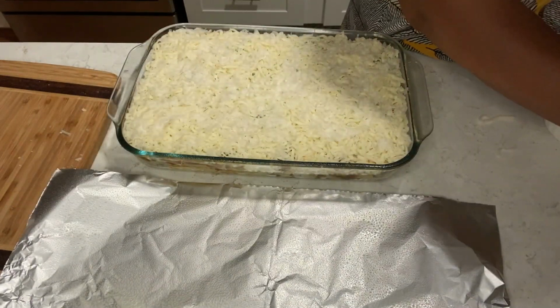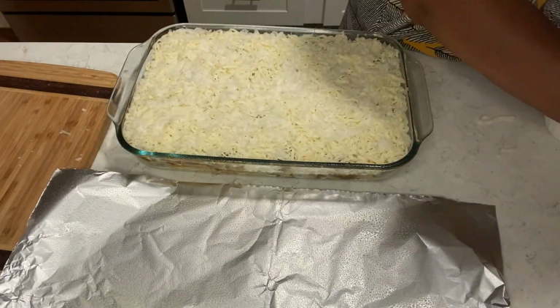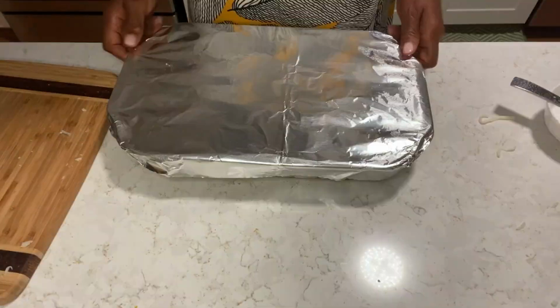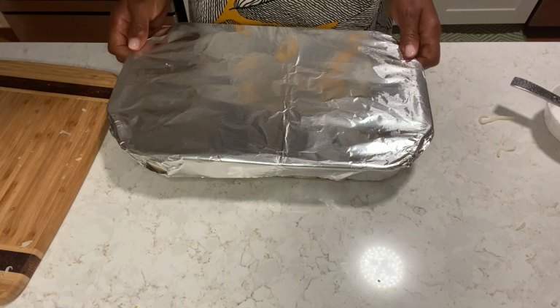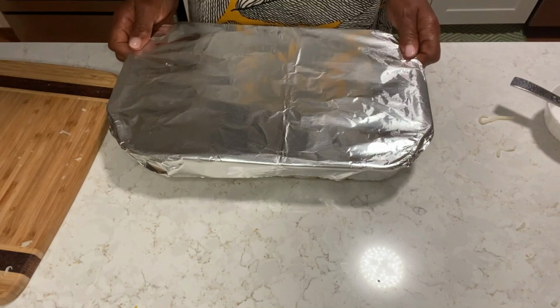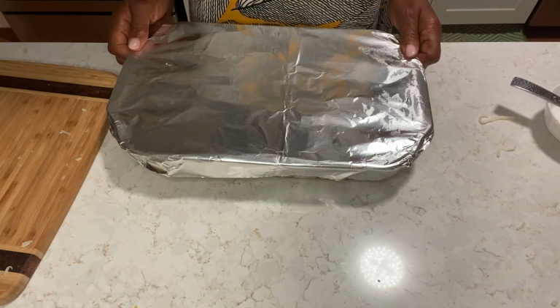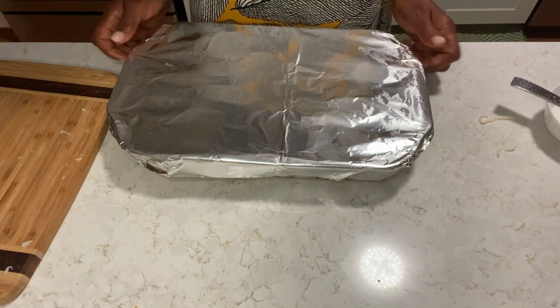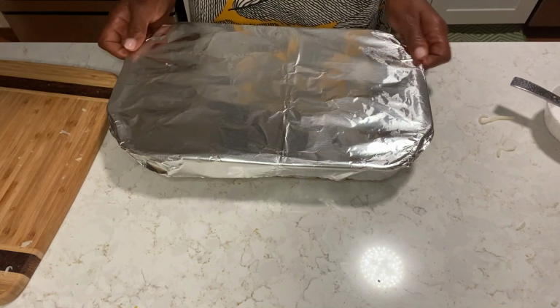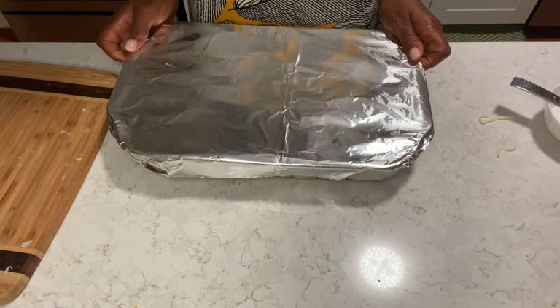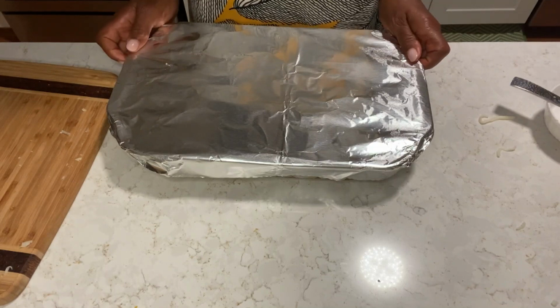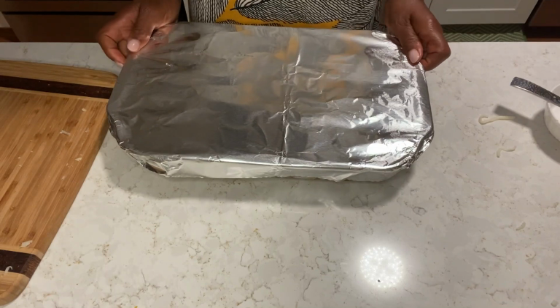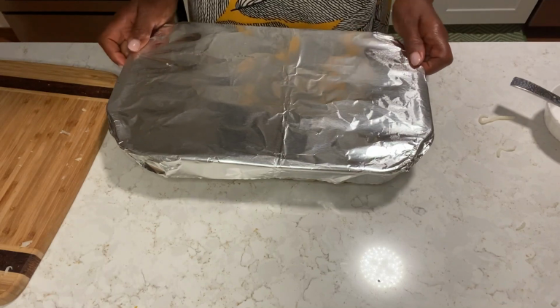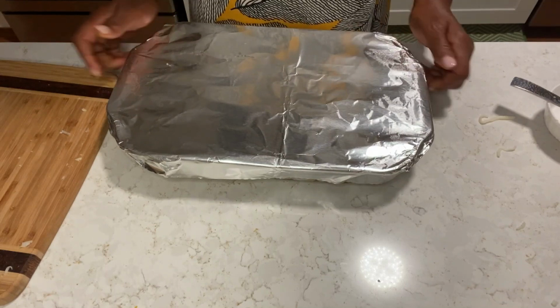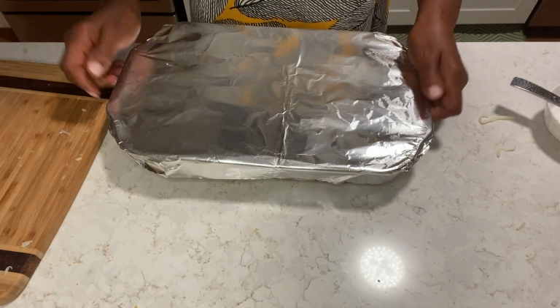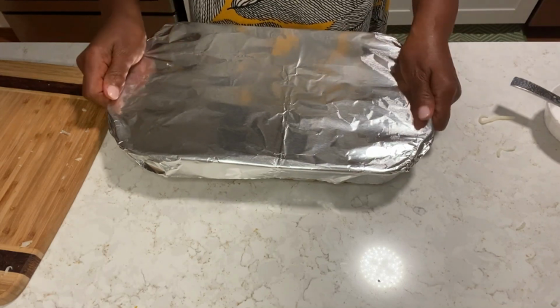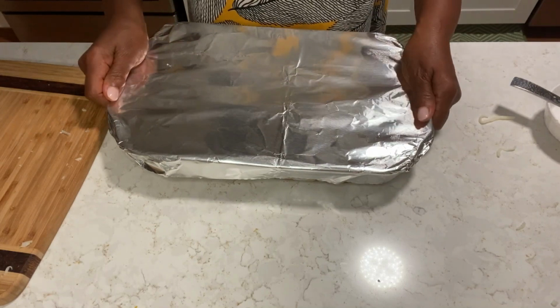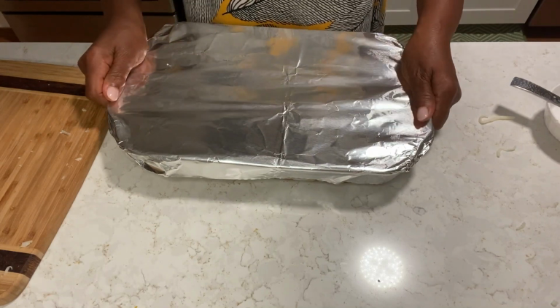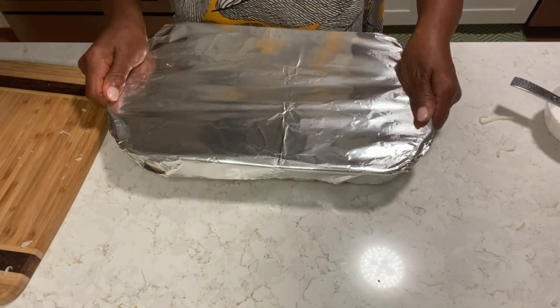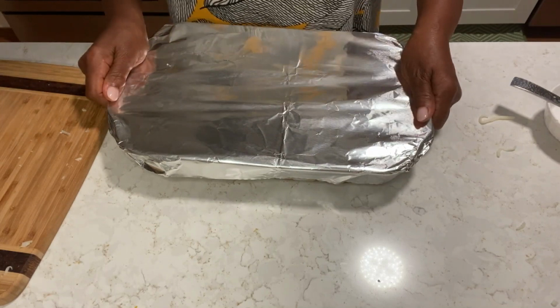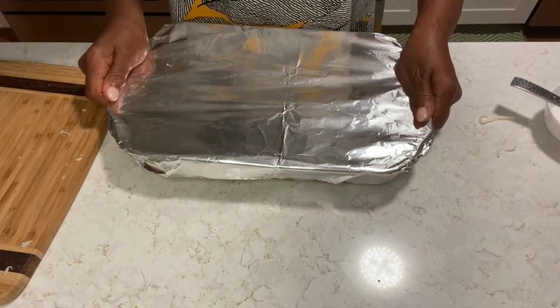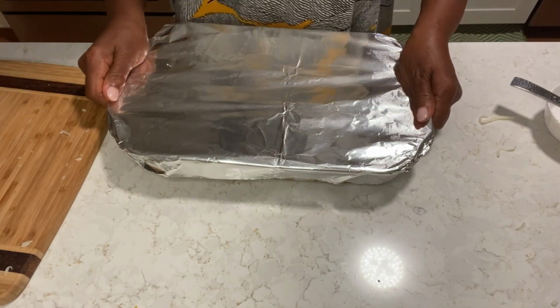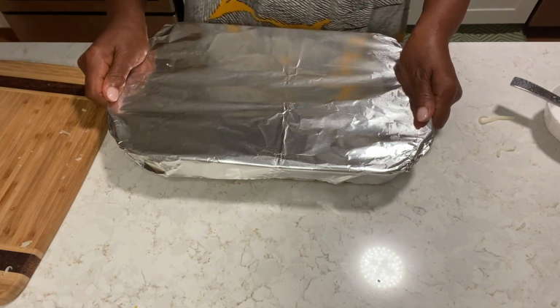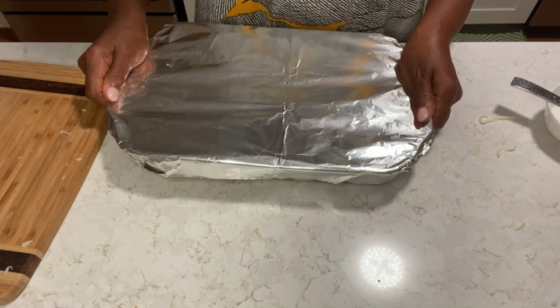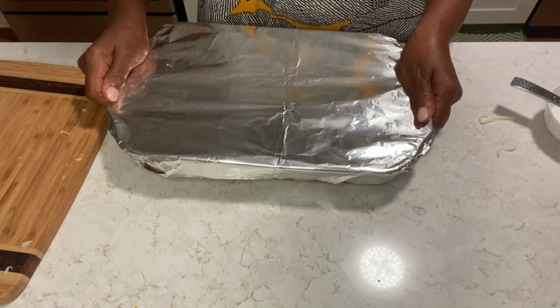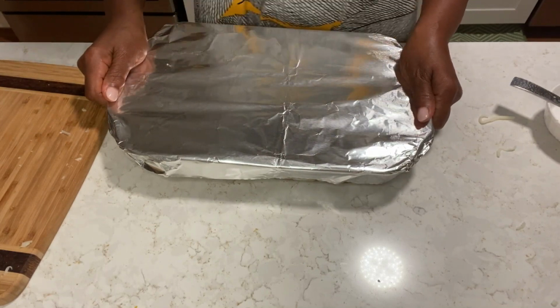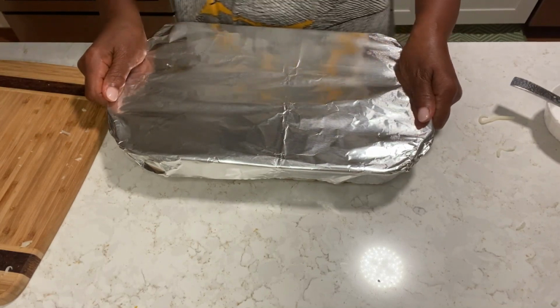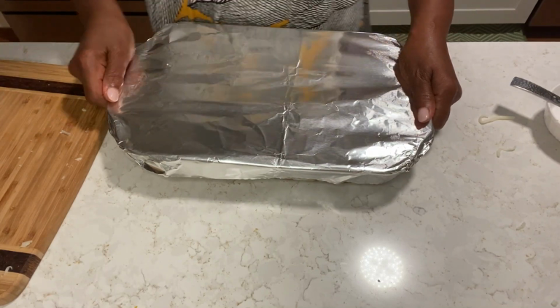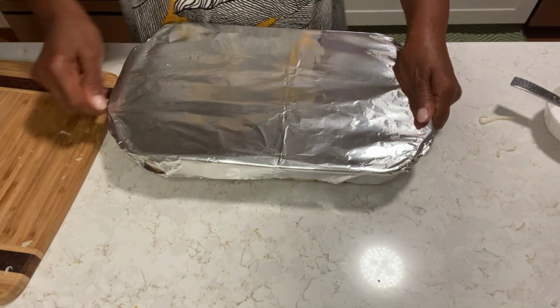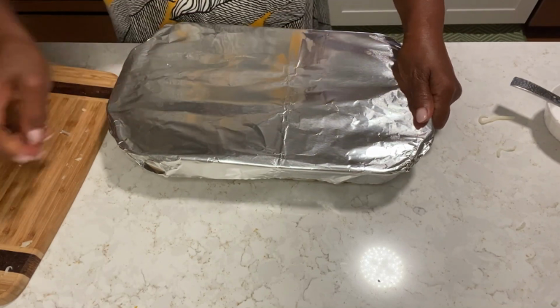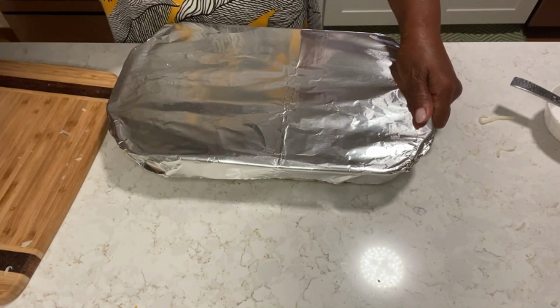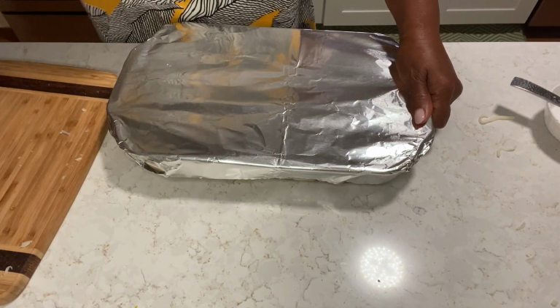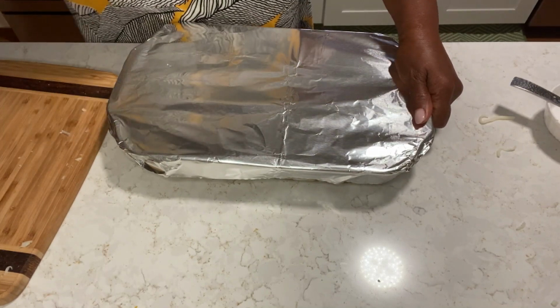I'm going to pop this in the oven until done, and I will be right back.